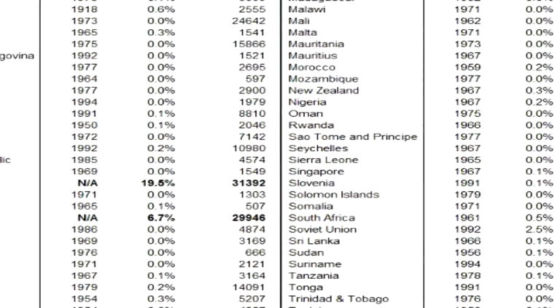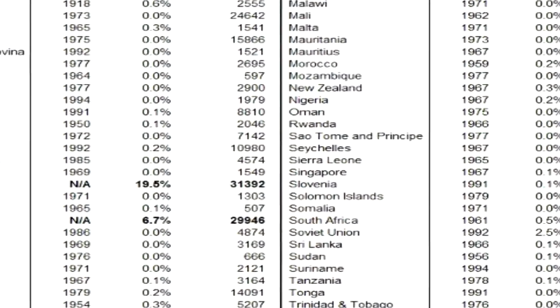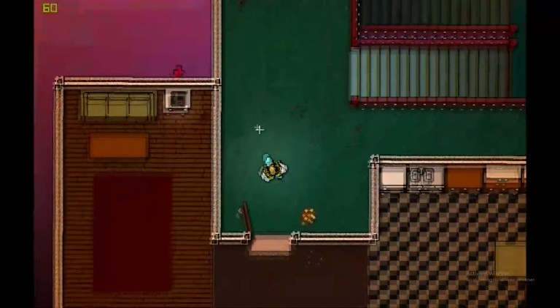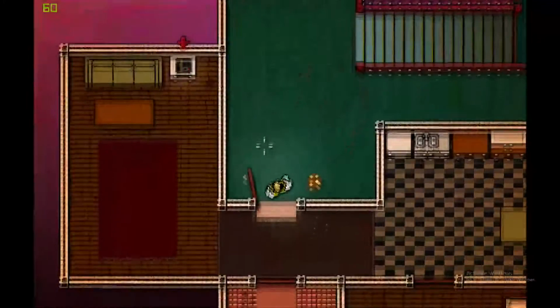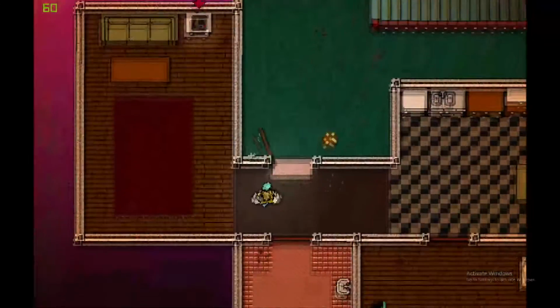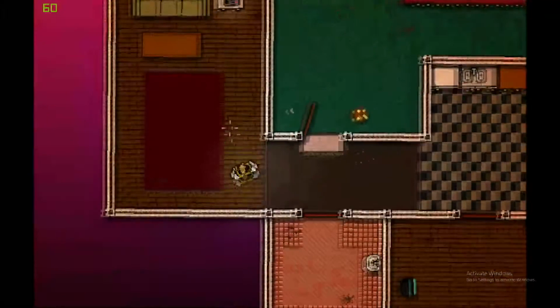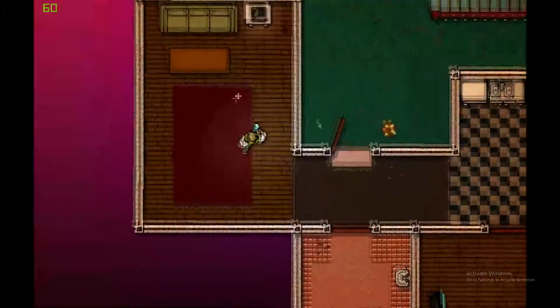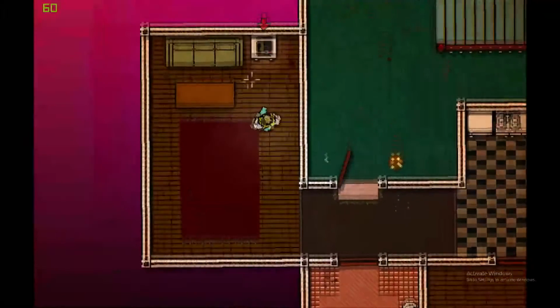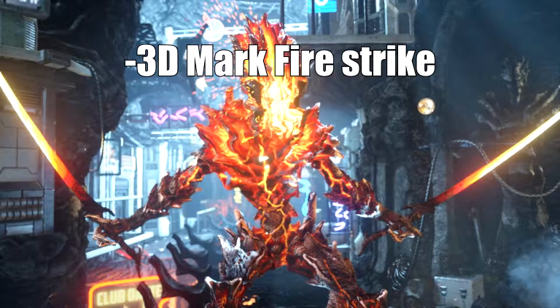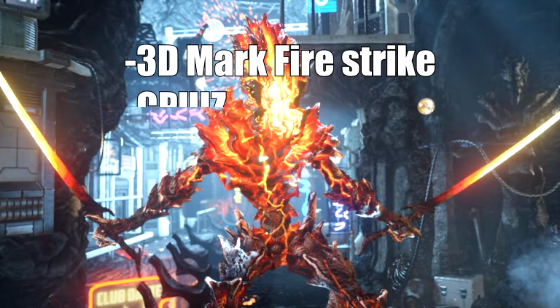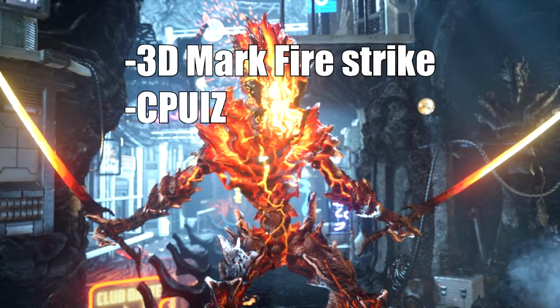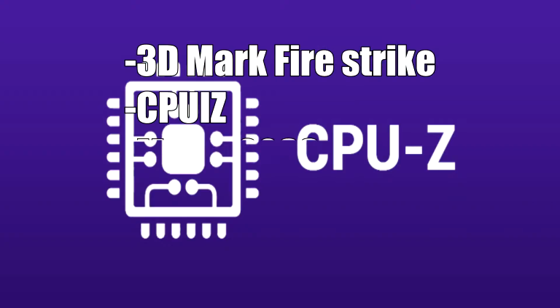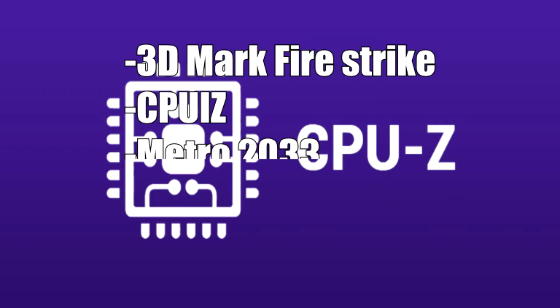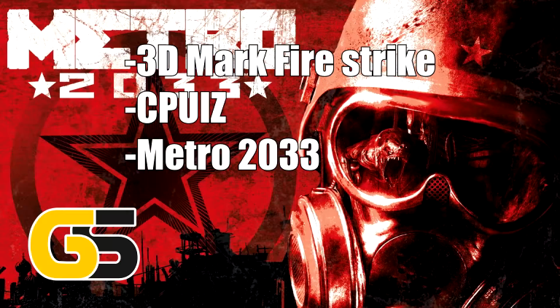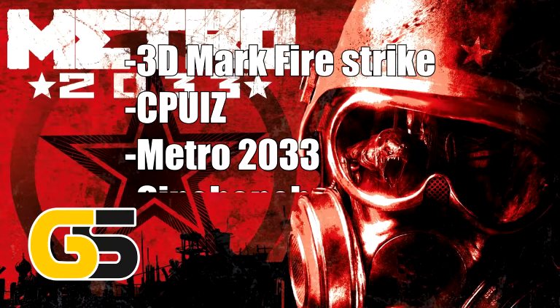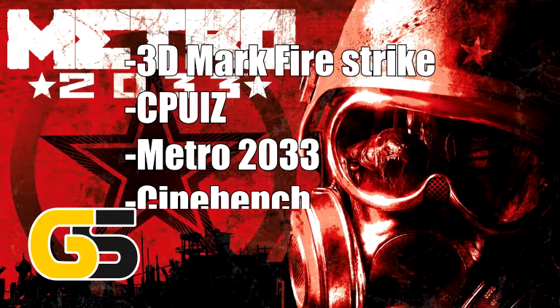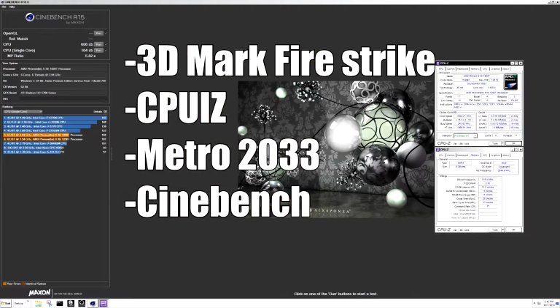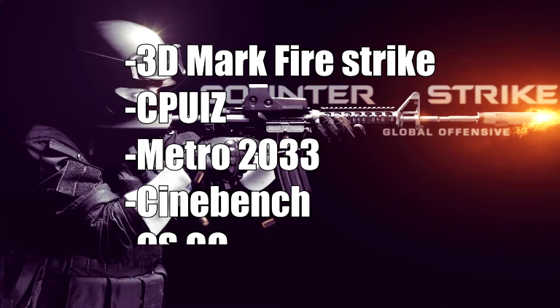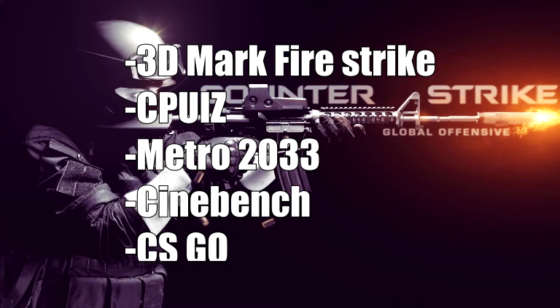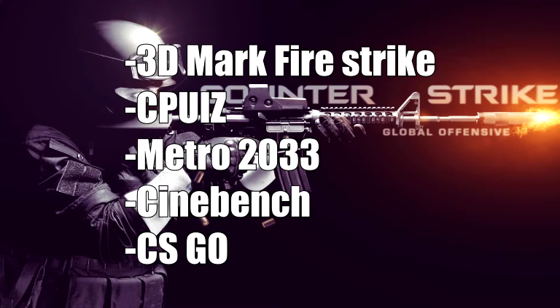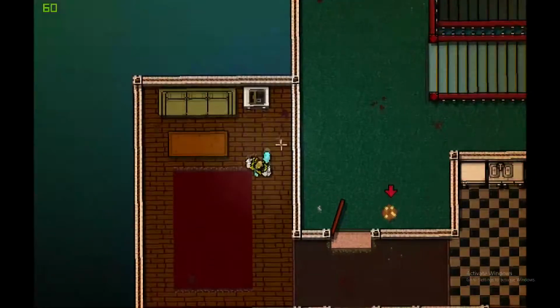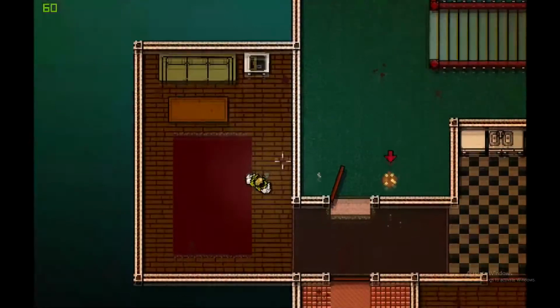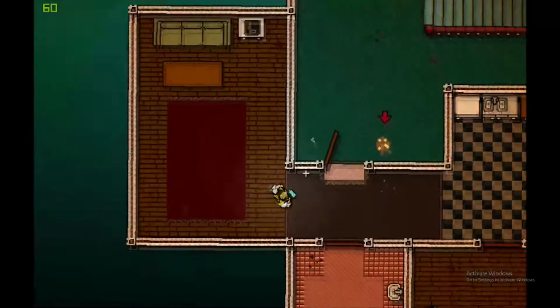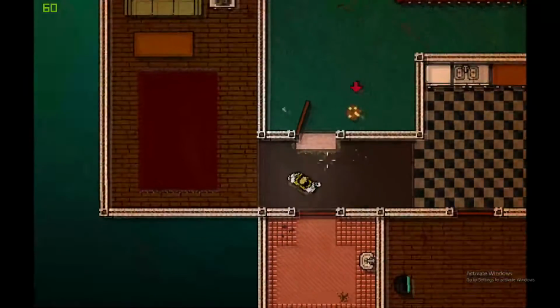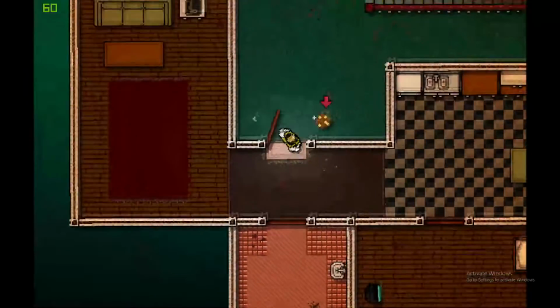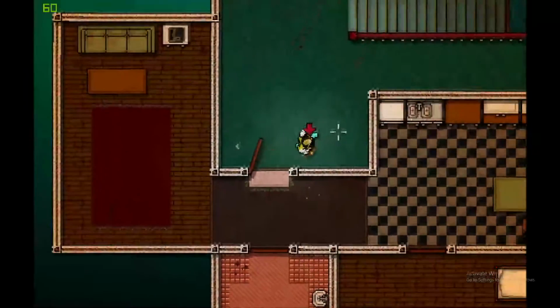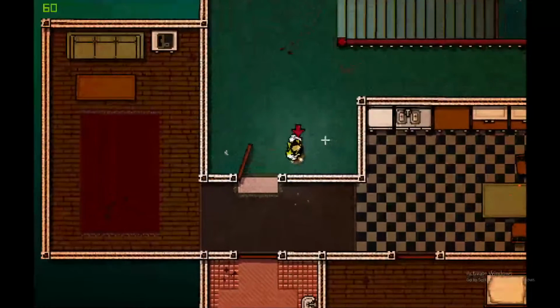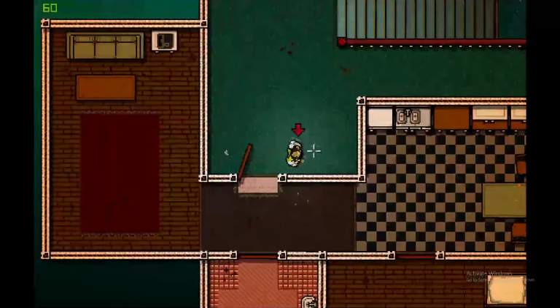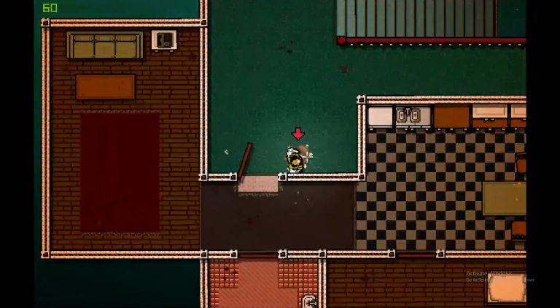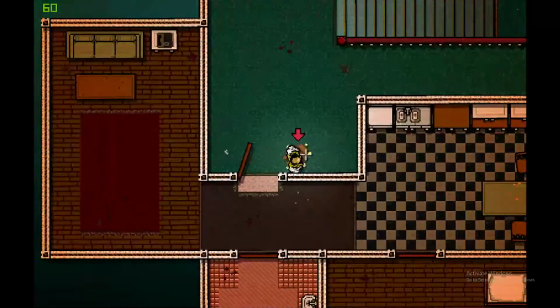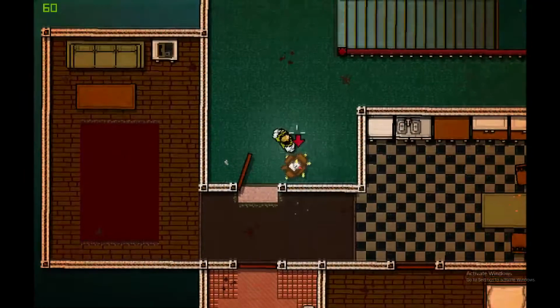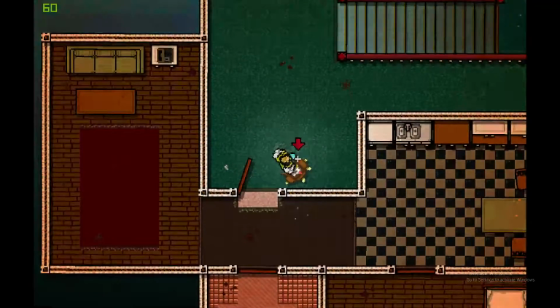For the benchmark, I chose four synthetic benchmarks and two game benchmarks. Now the moment you've all been waiting for — the benchmarks.